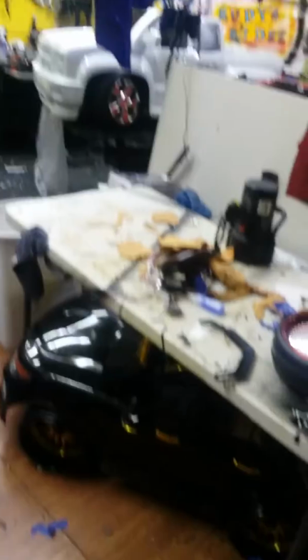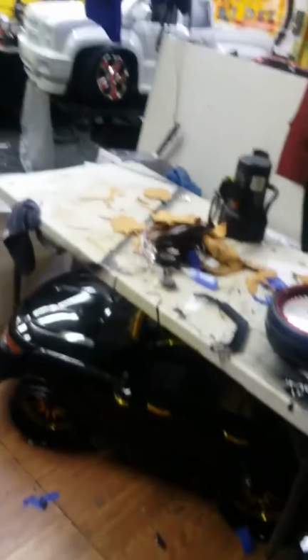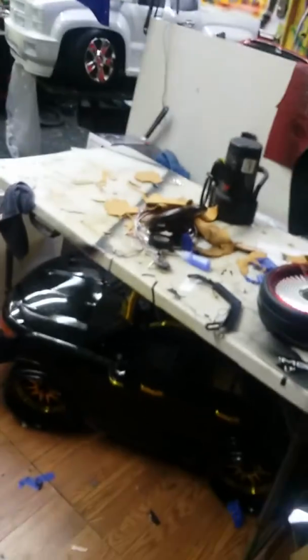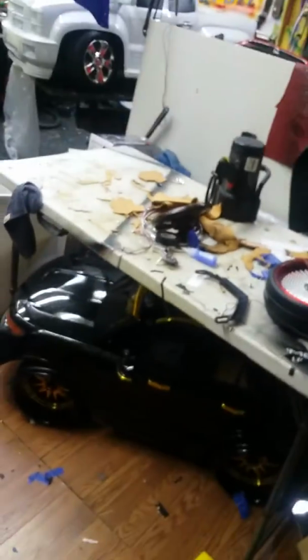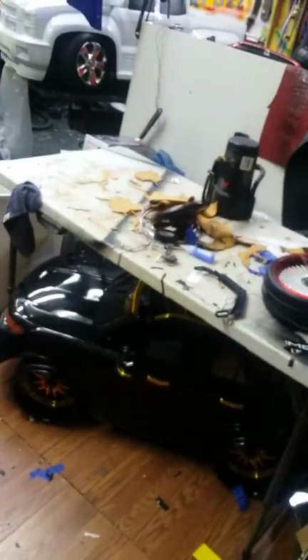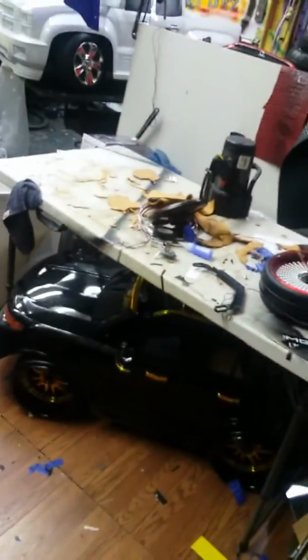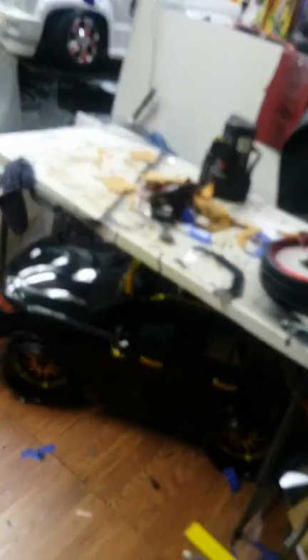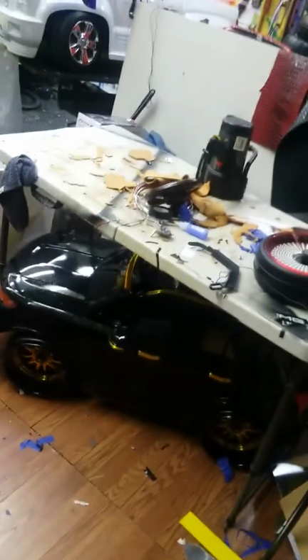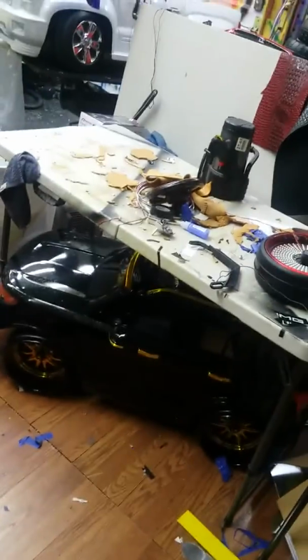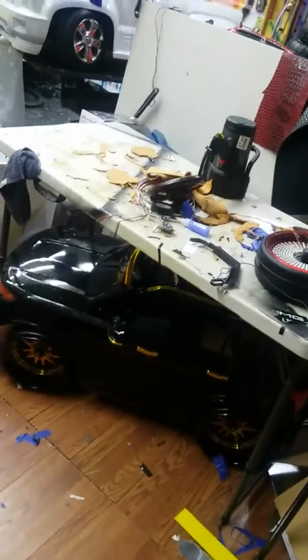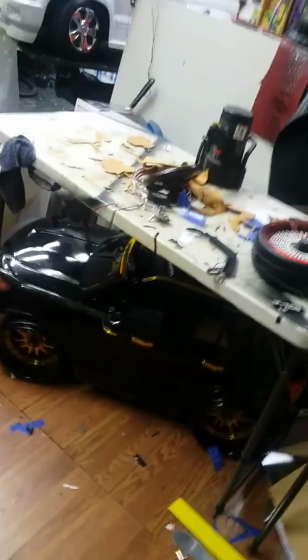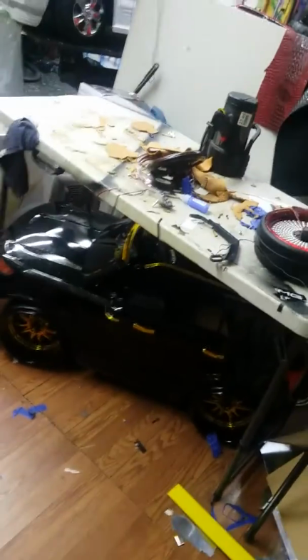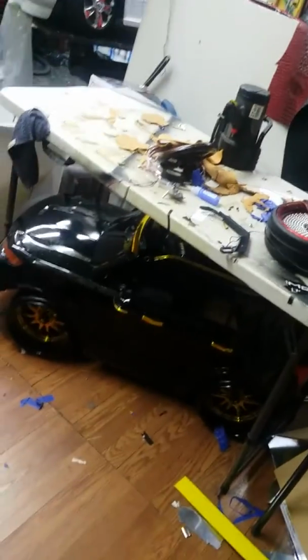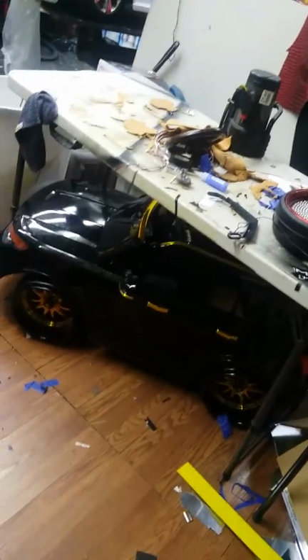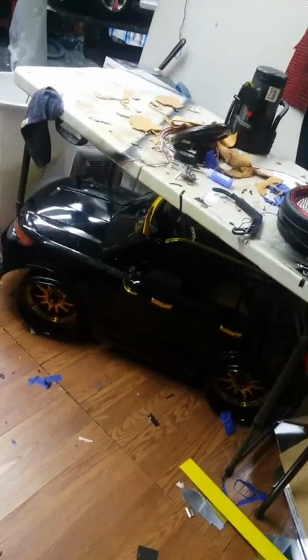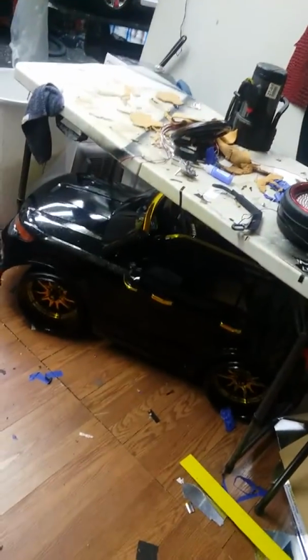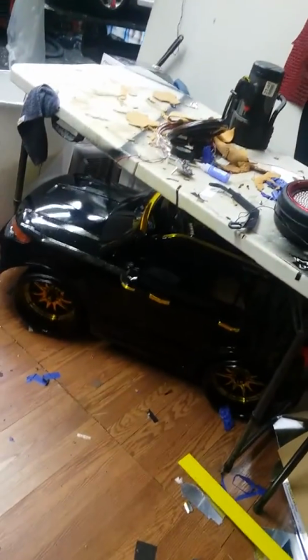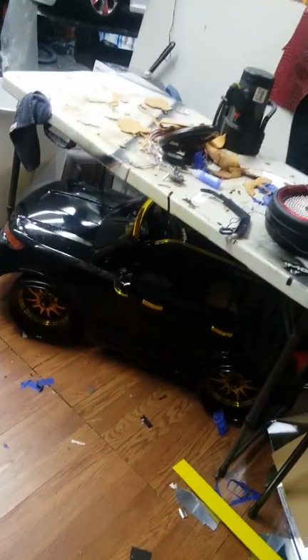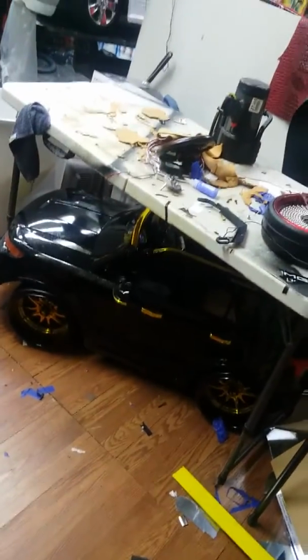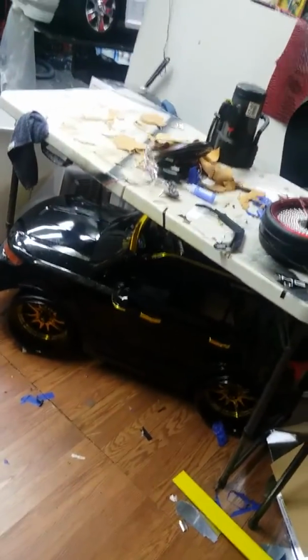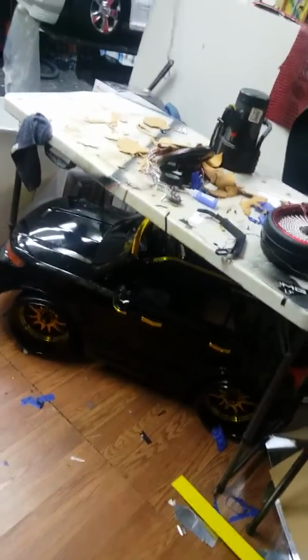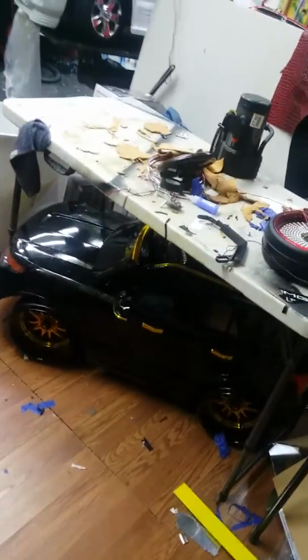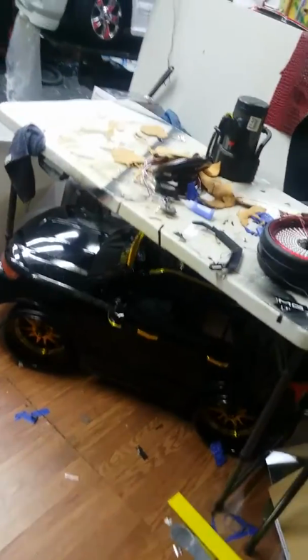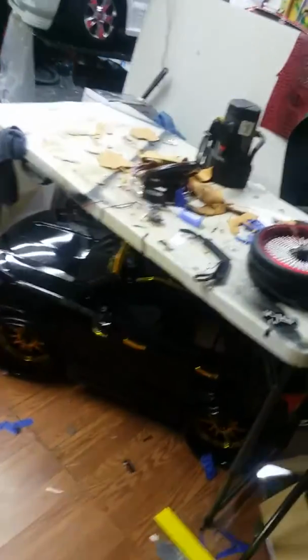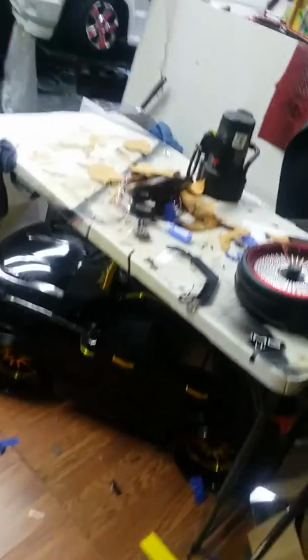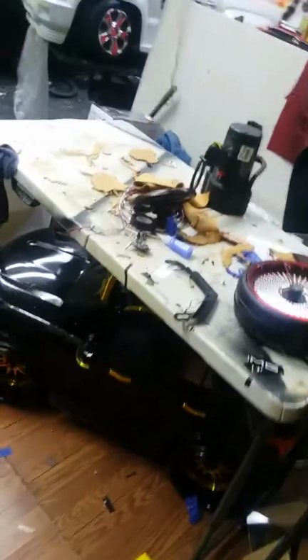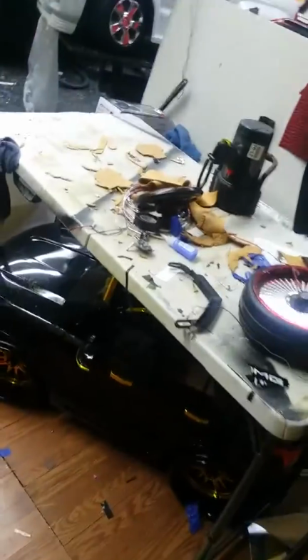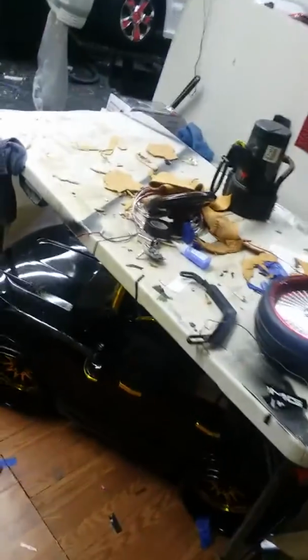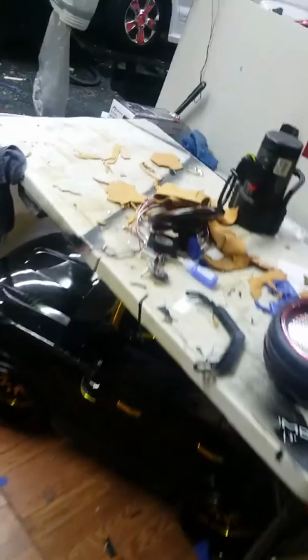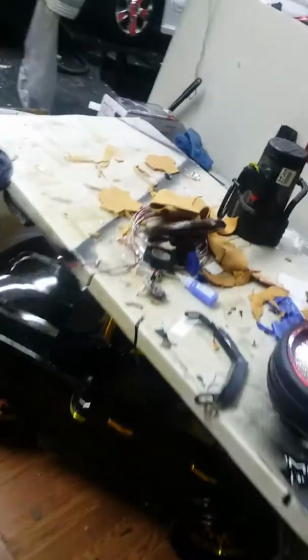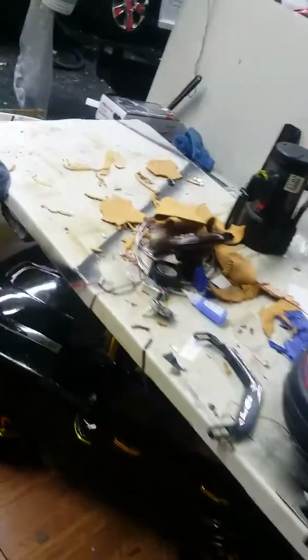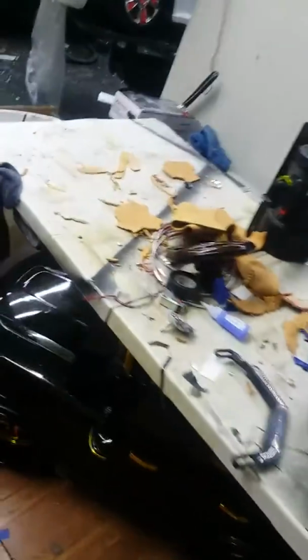Hey everybody, this is Rudy again from Rudy's Rides, actually in our build booth right now in the shop.